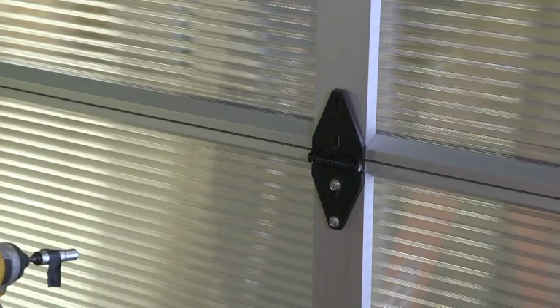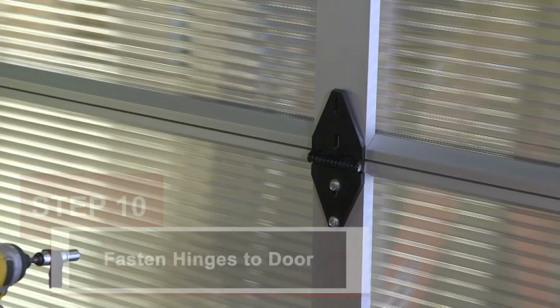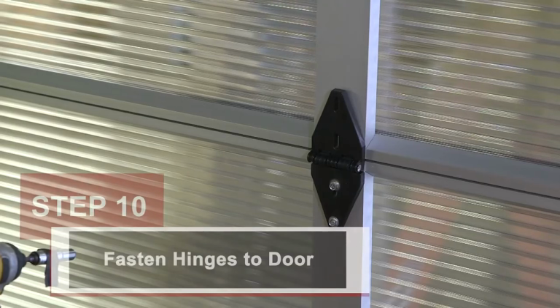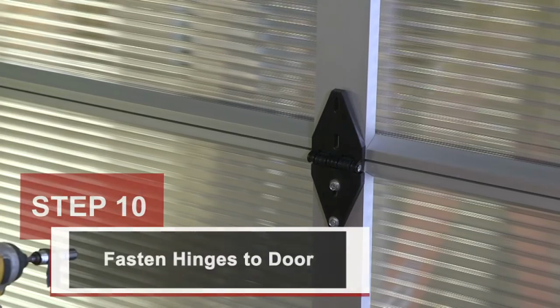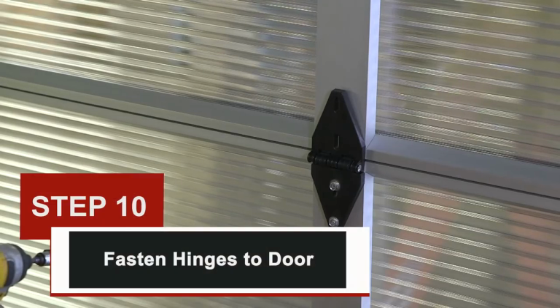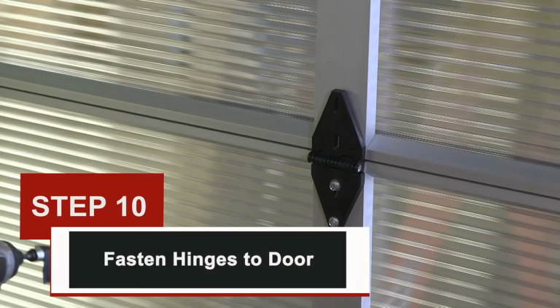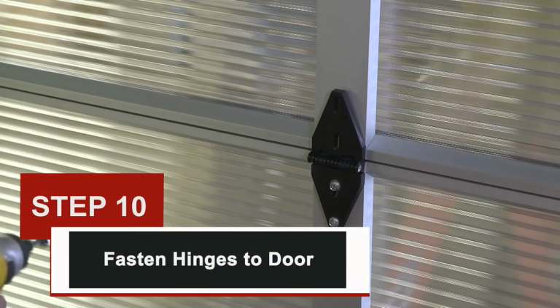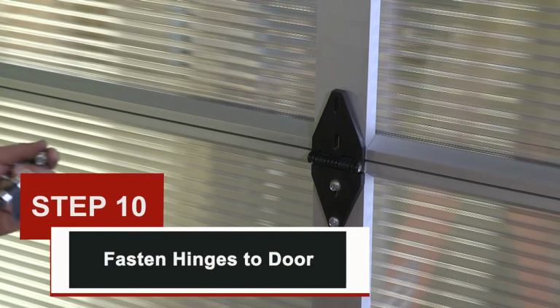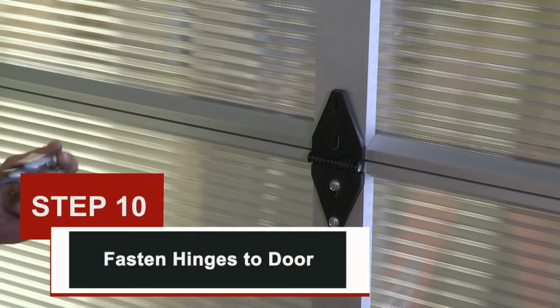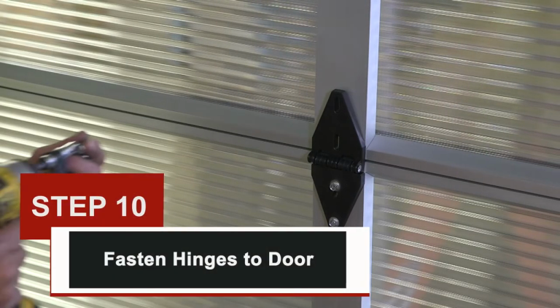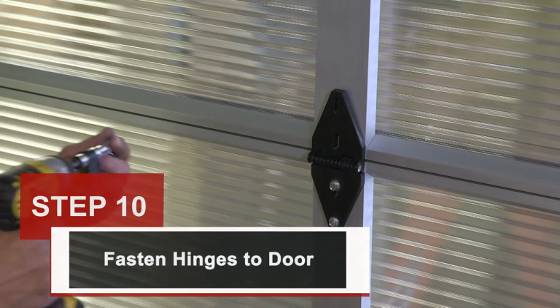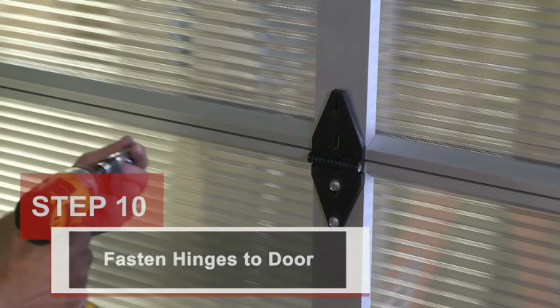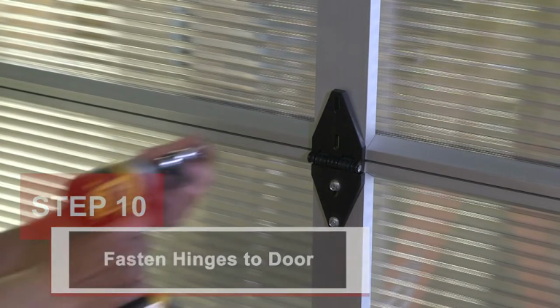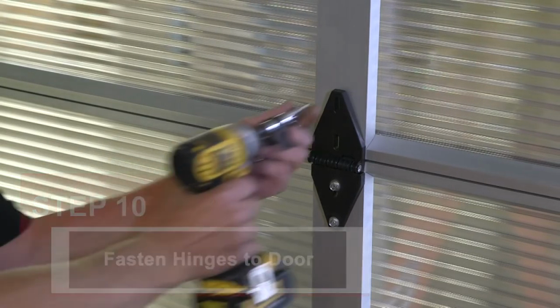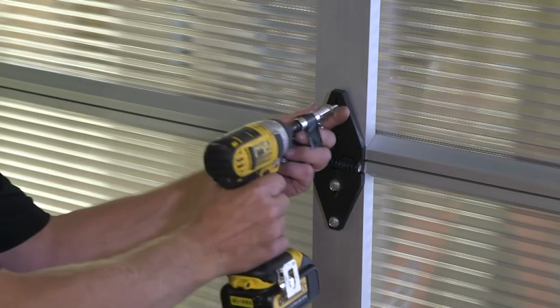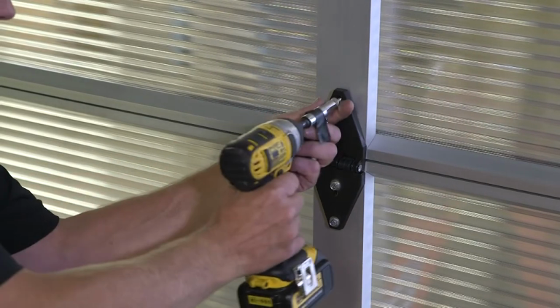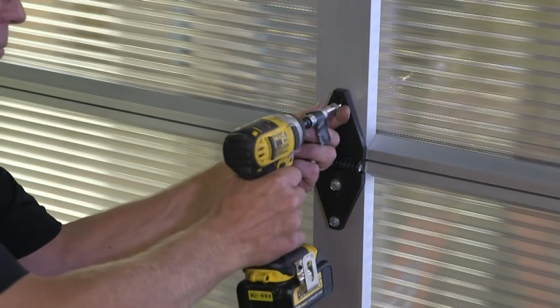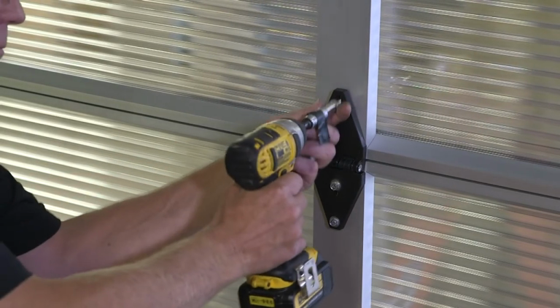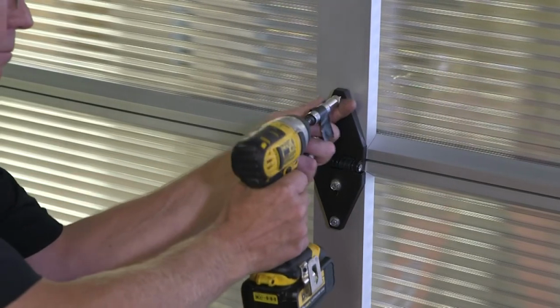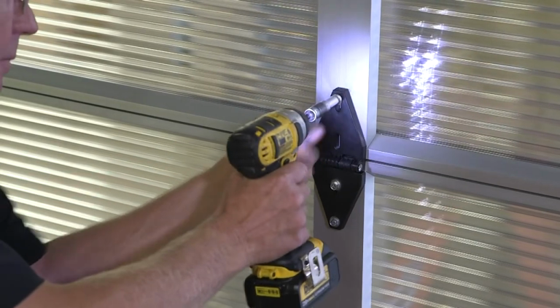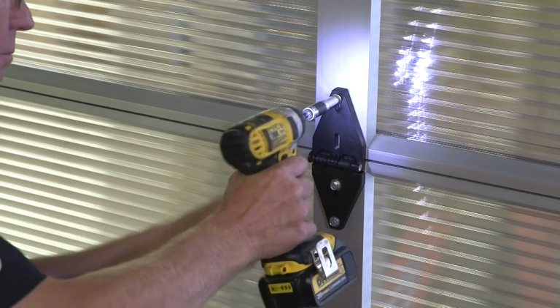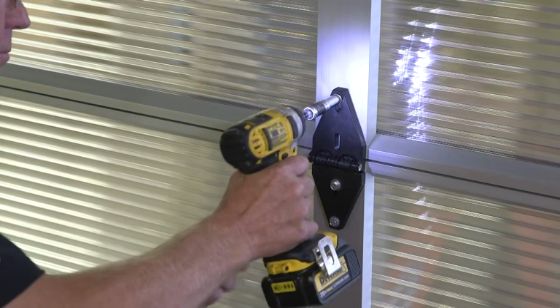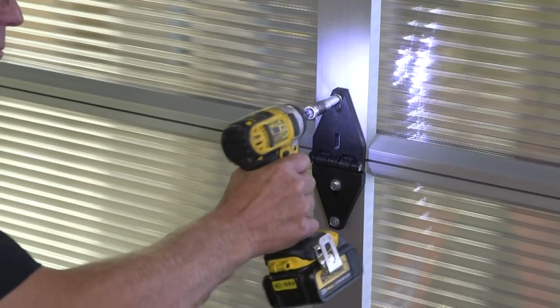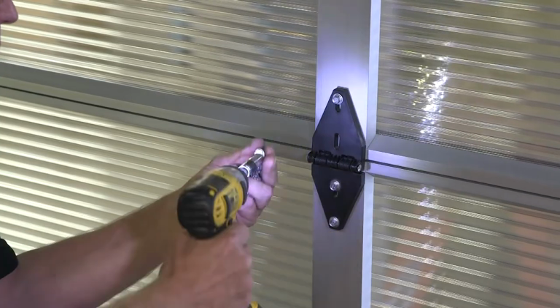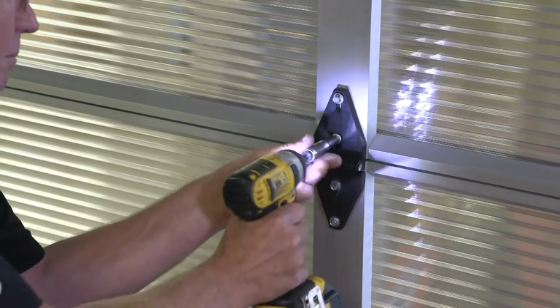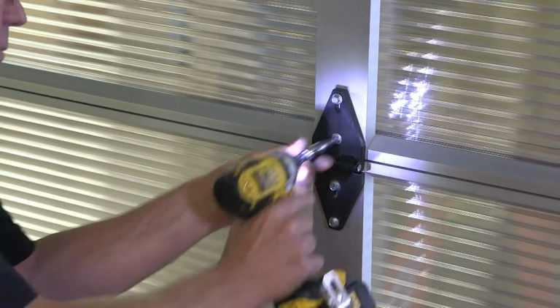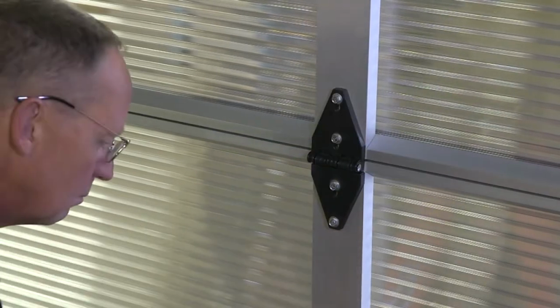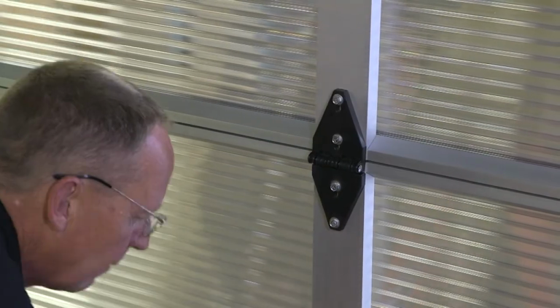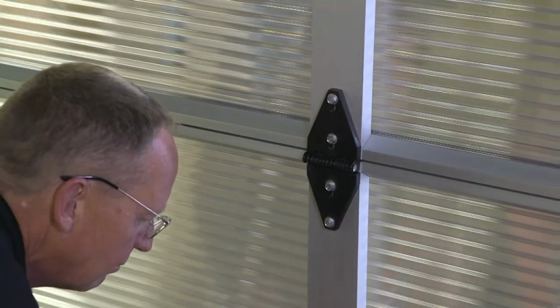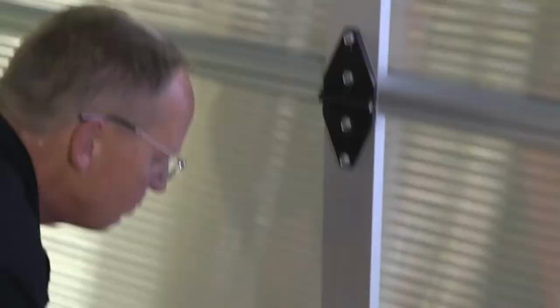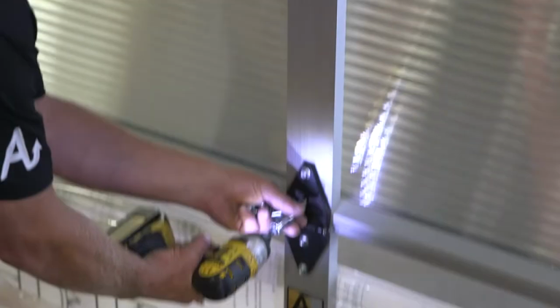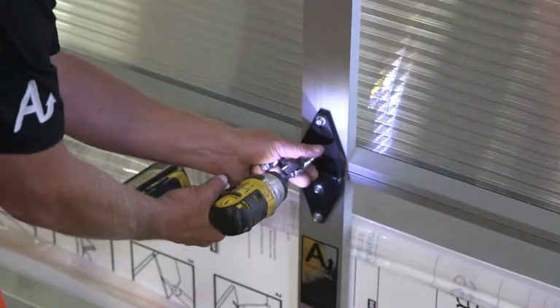Step ten: fasten hinges to door. Screw all sections together with the supplied screws.